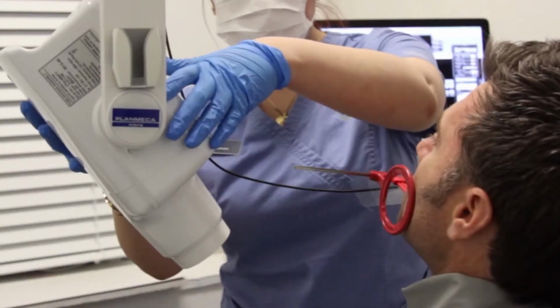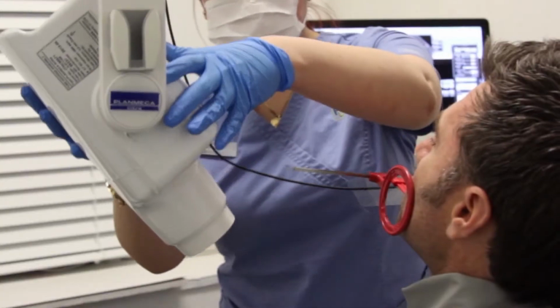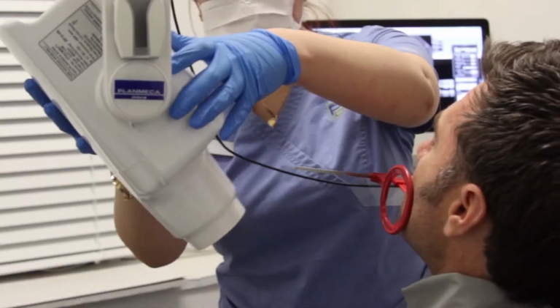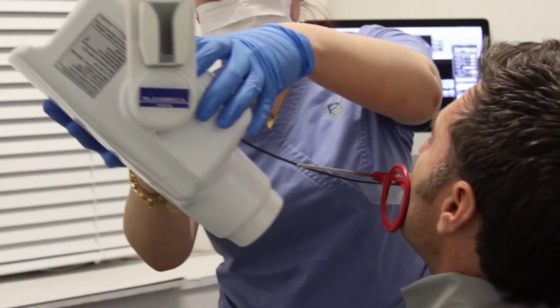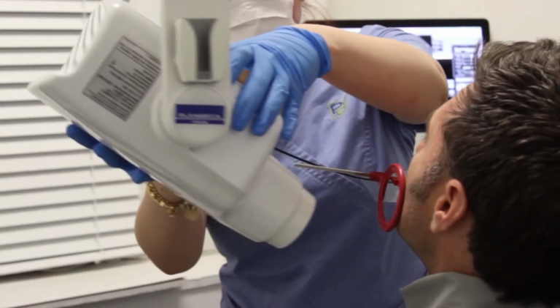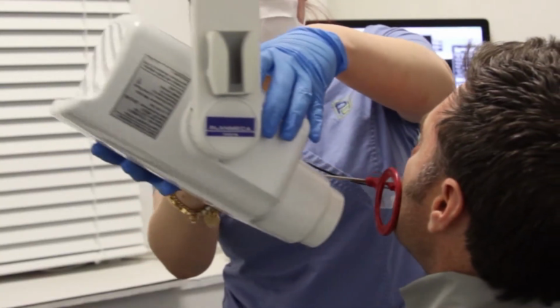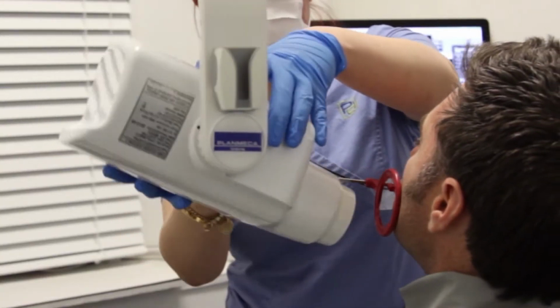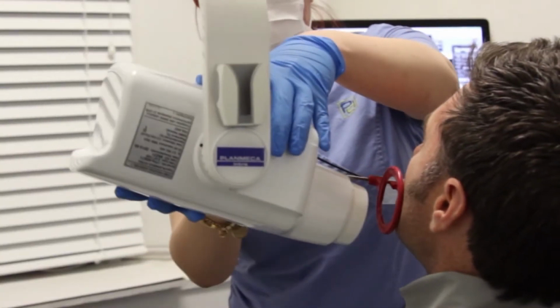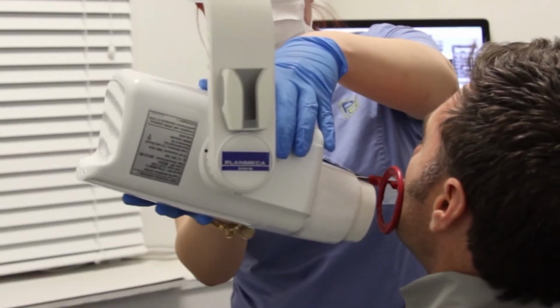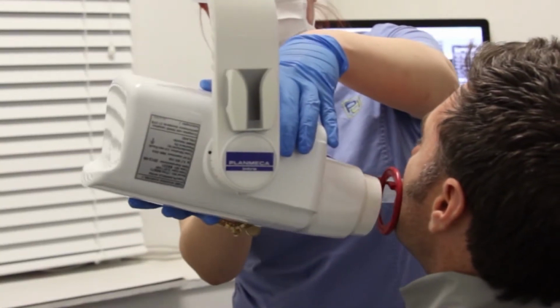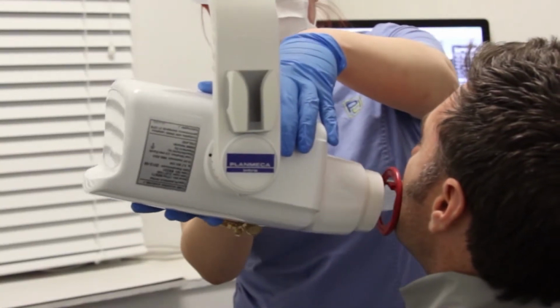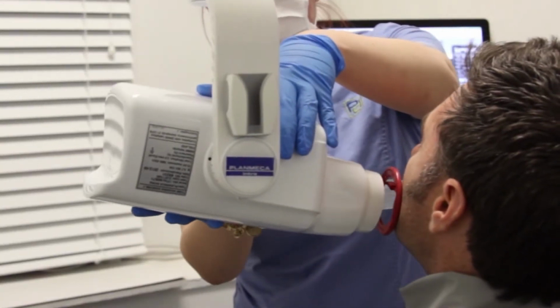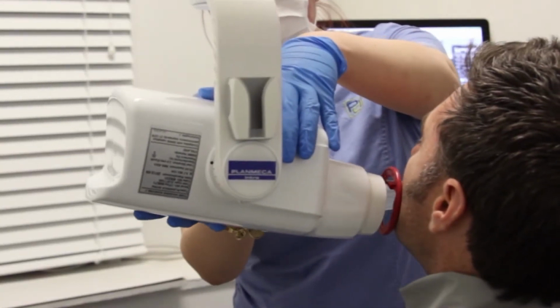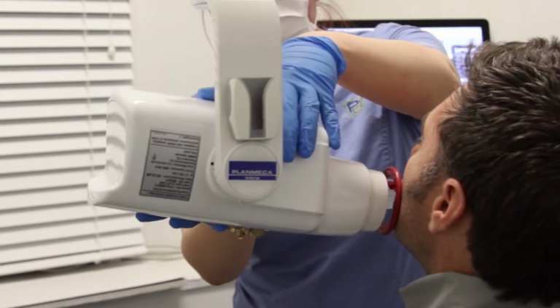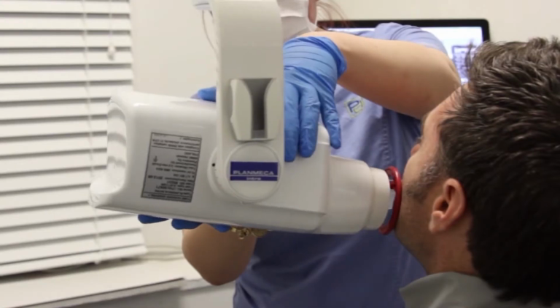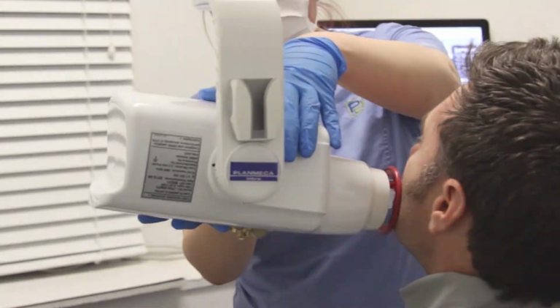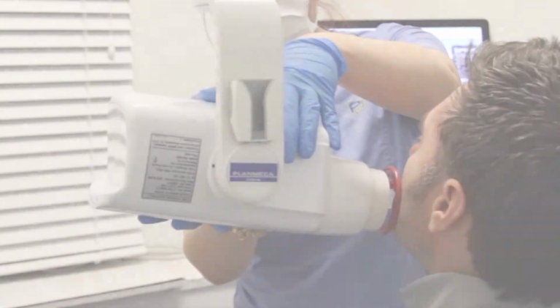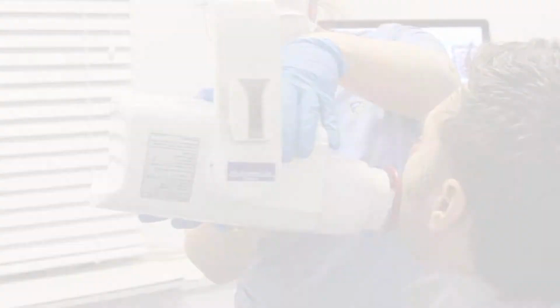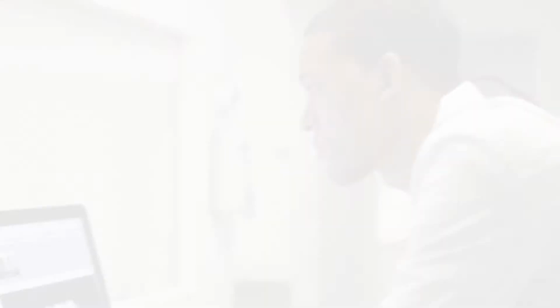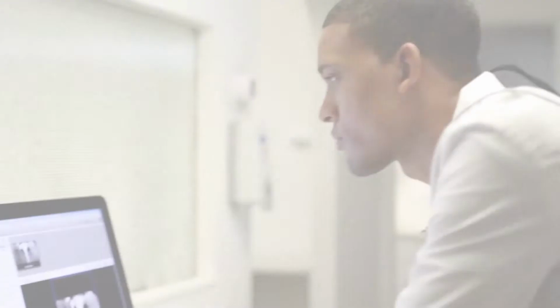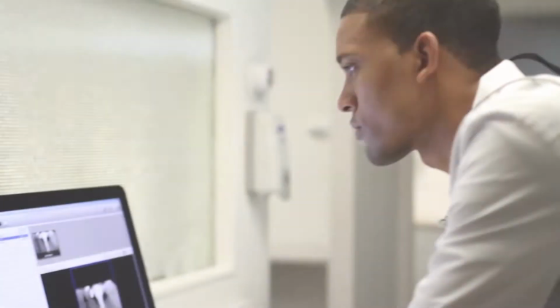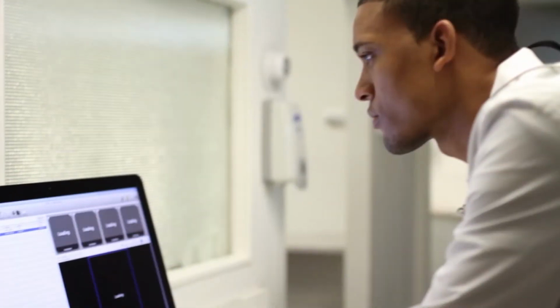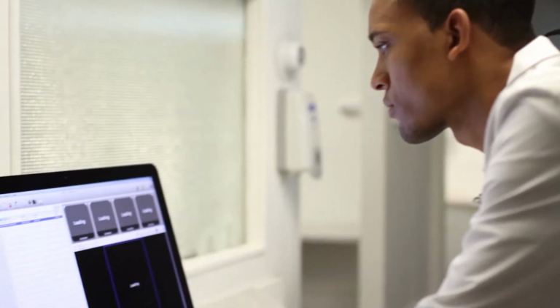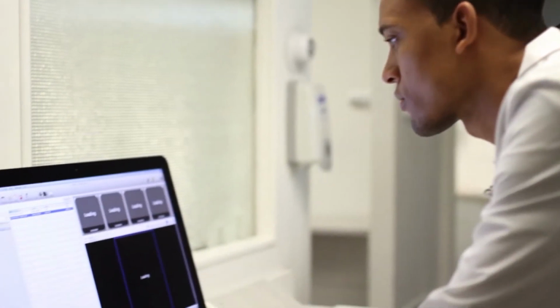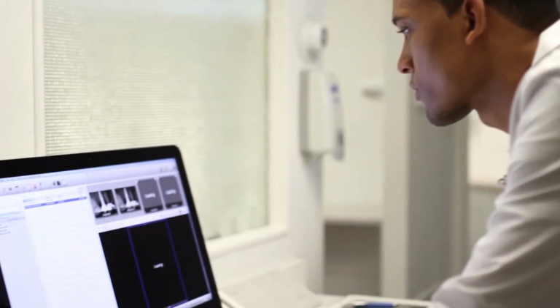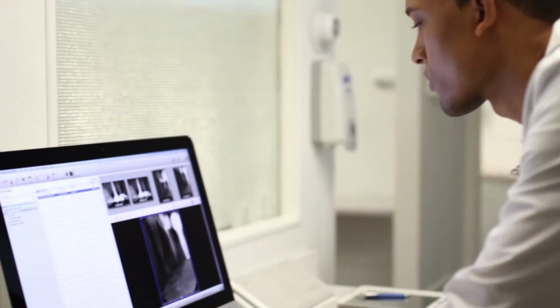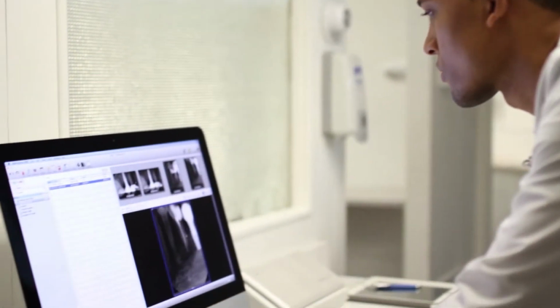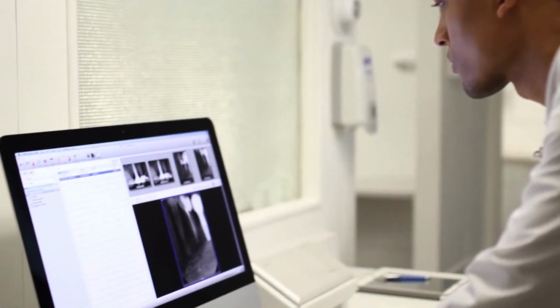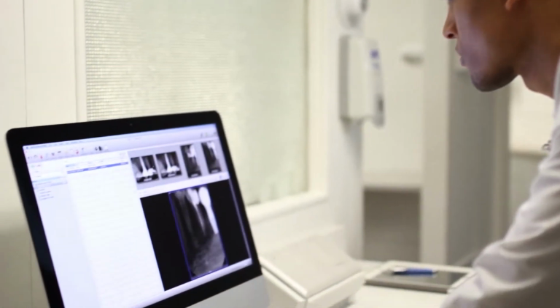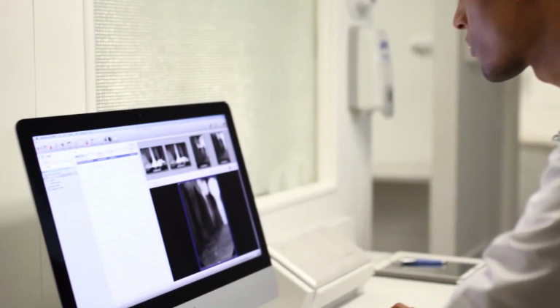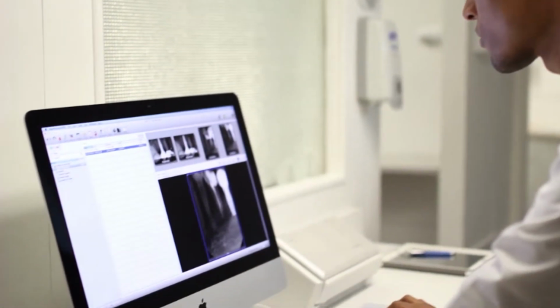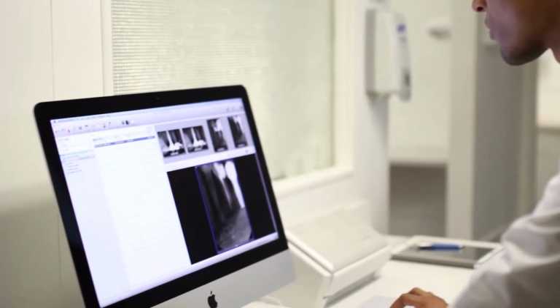My digital imaging system works natively with MacPractice. X-rays appear in the patient's chart immediately.